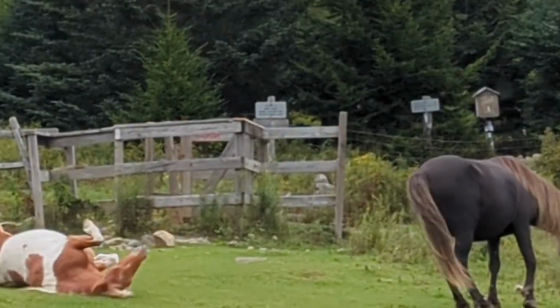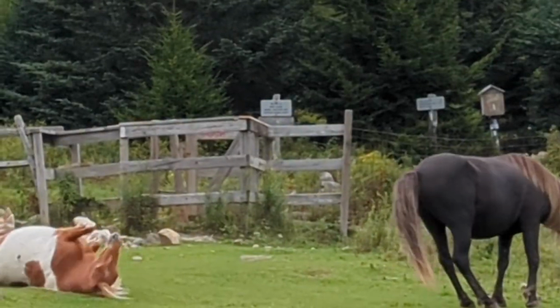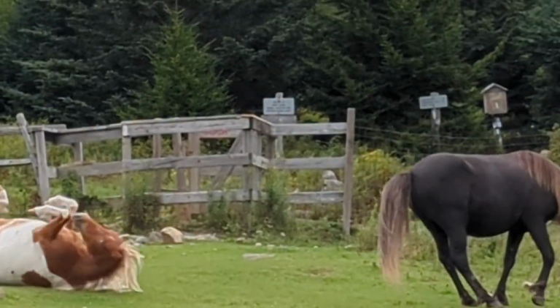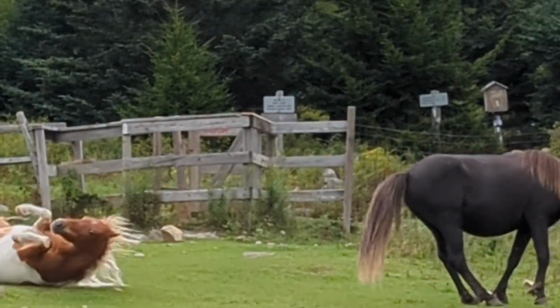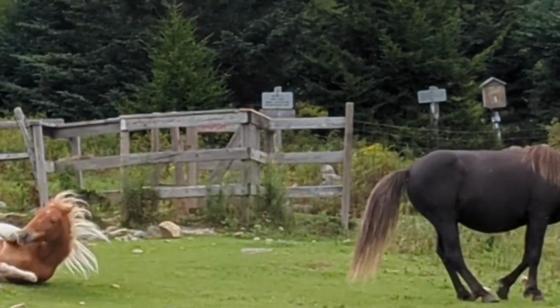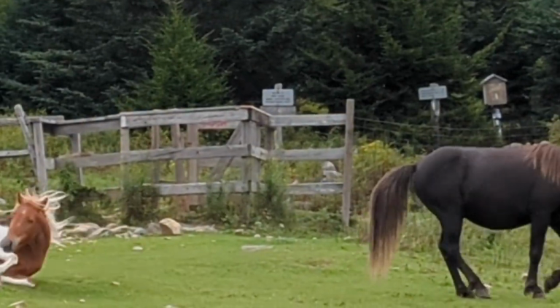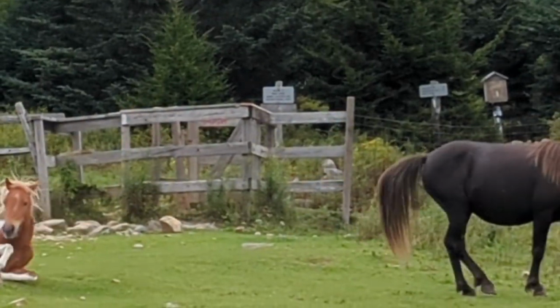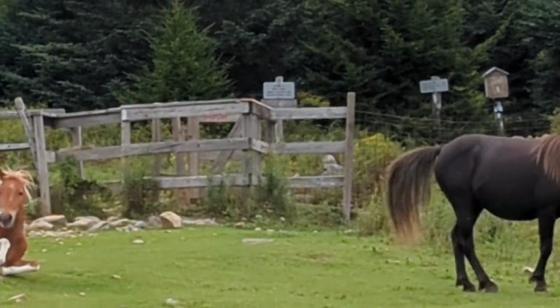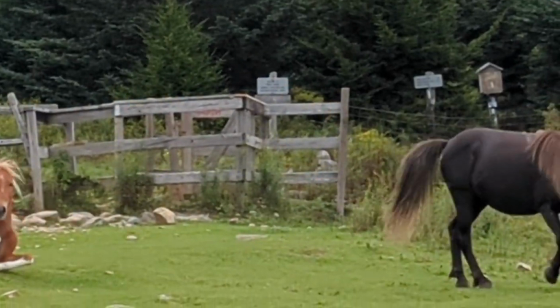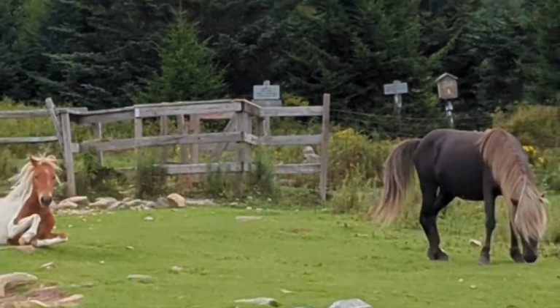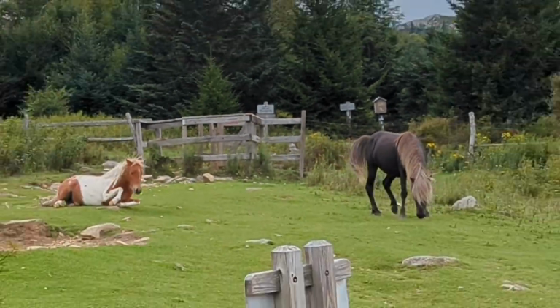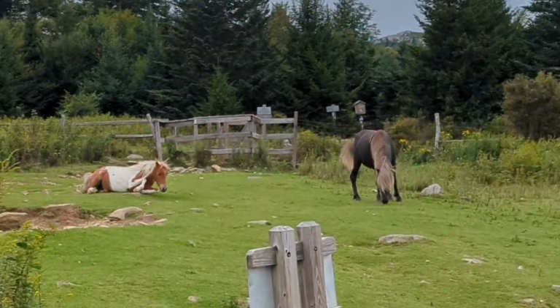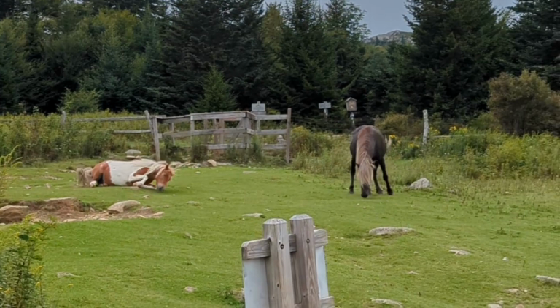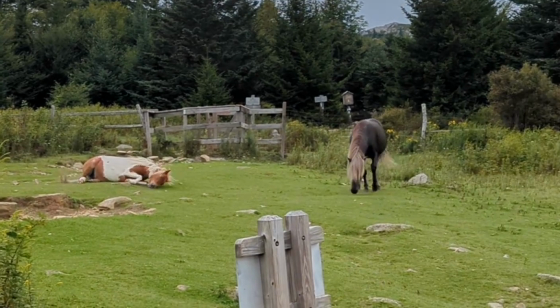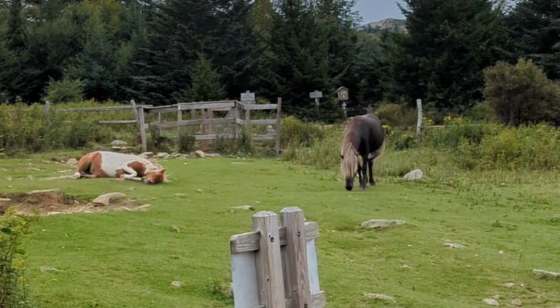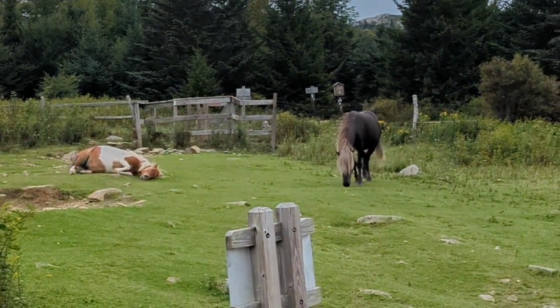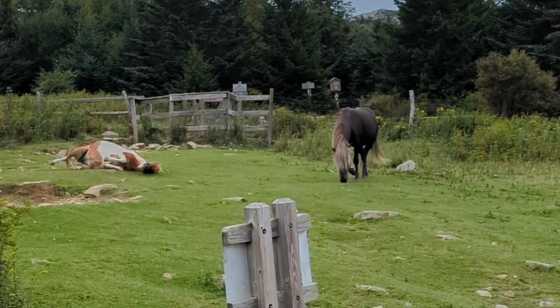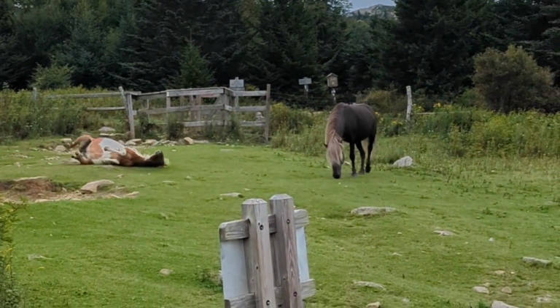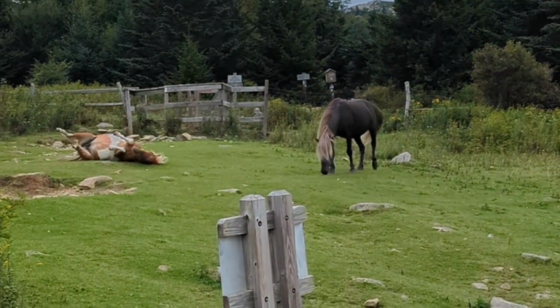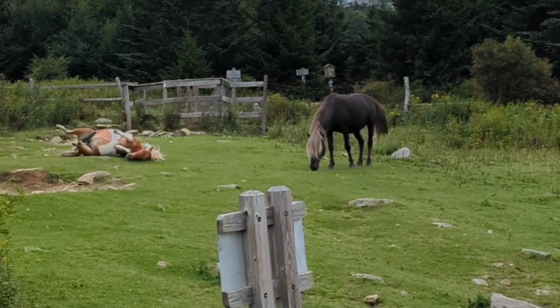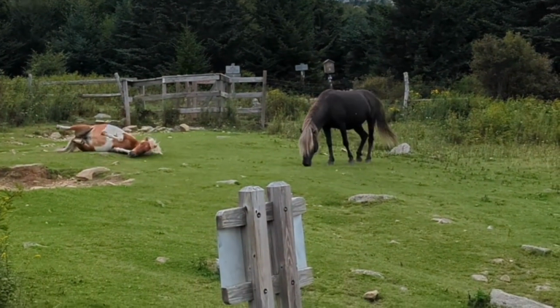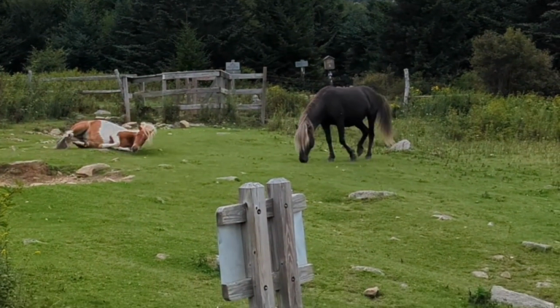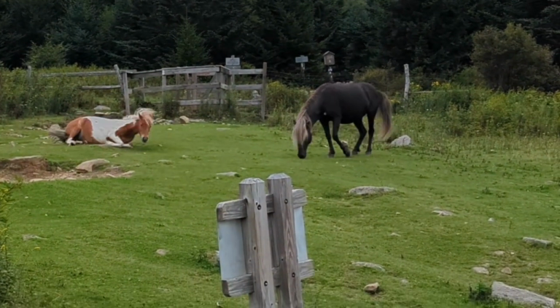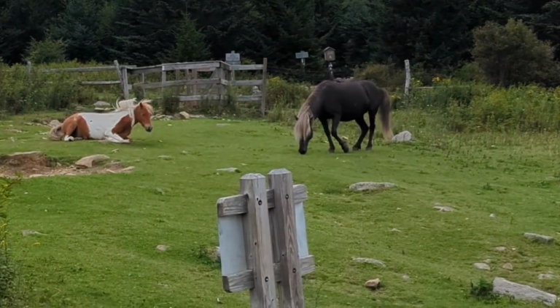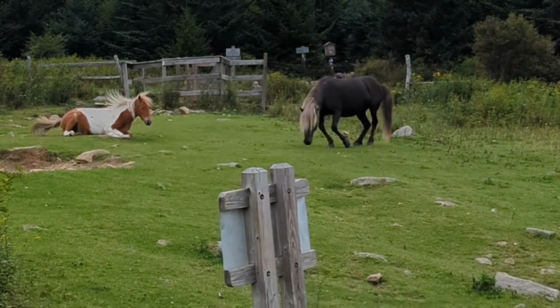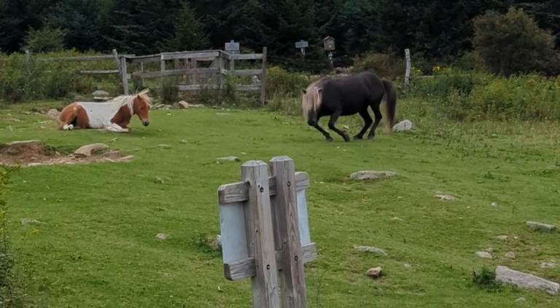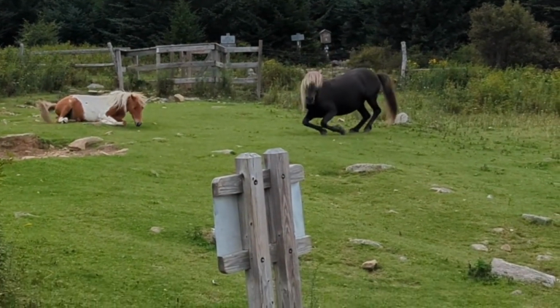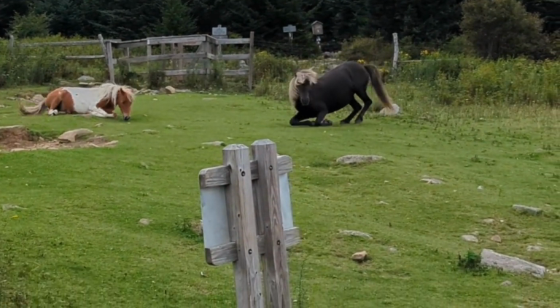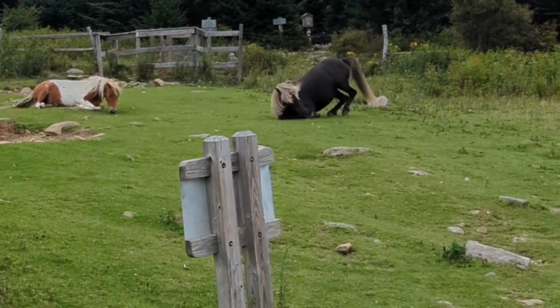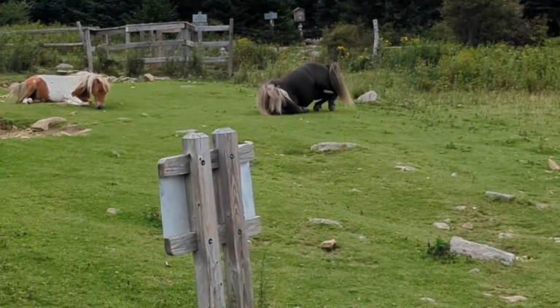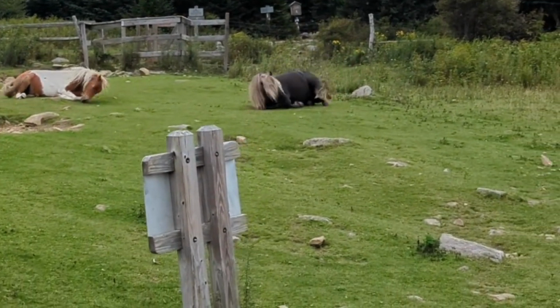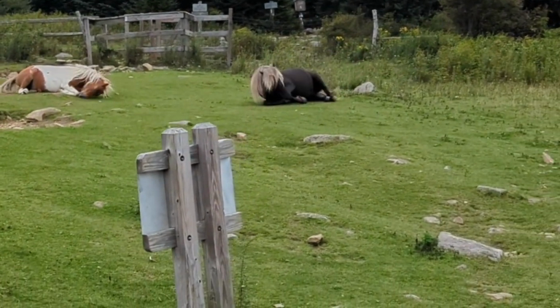It's really cool that they have wild ponies here. Some of these ponies were so dramatic and emo.